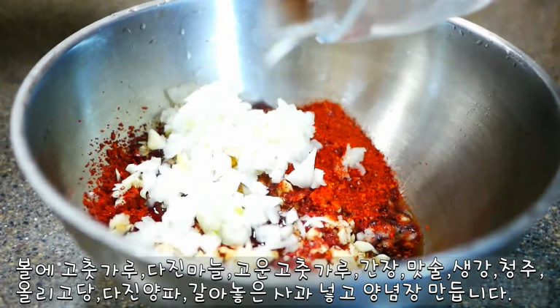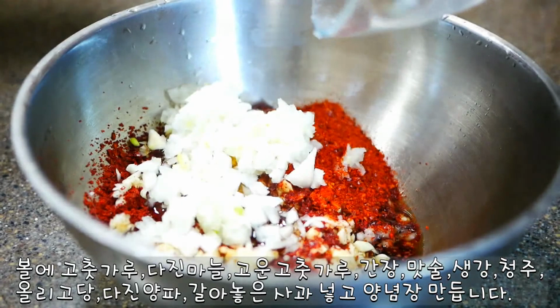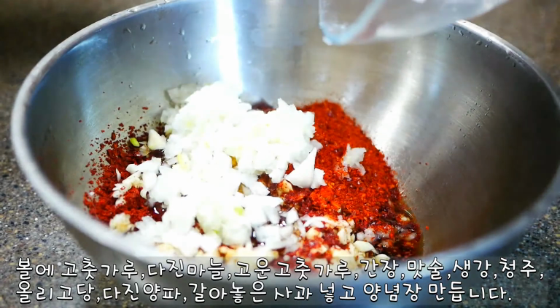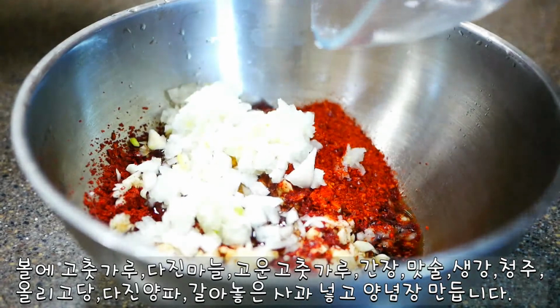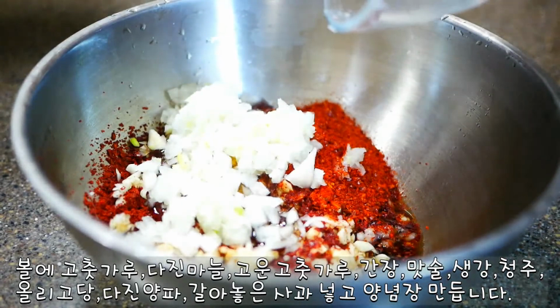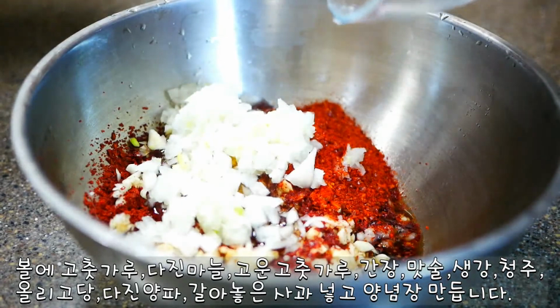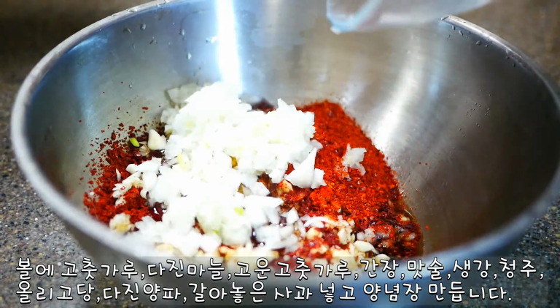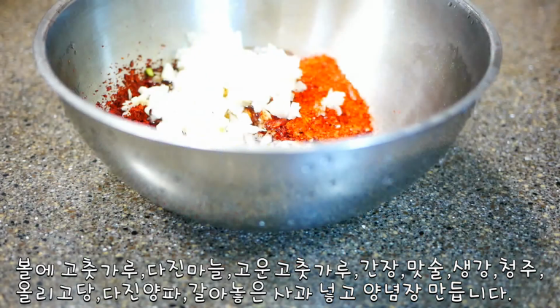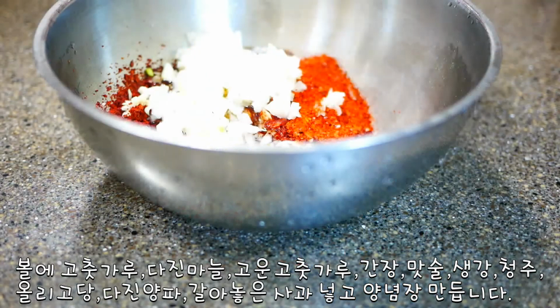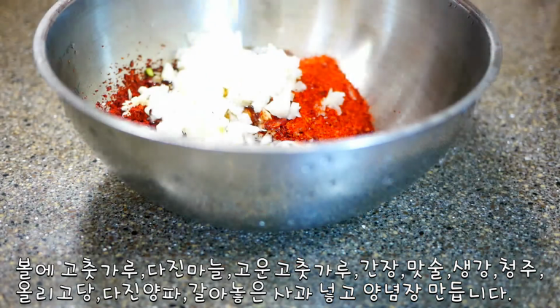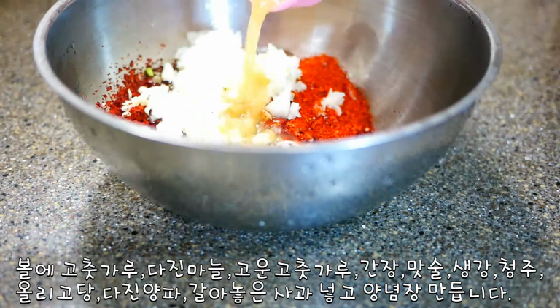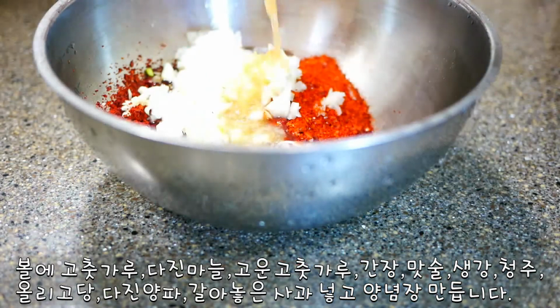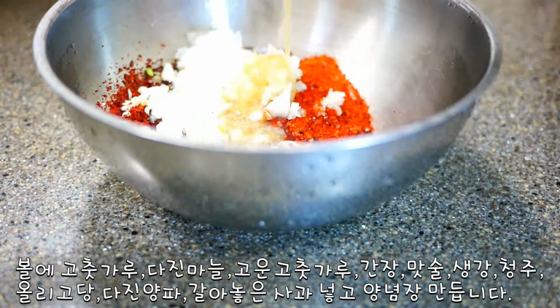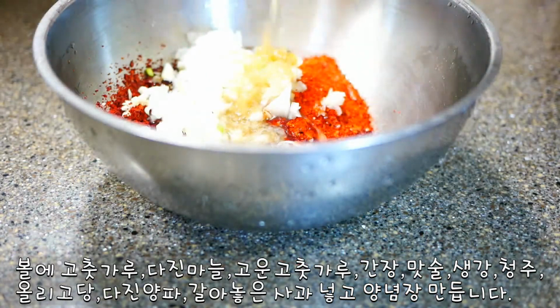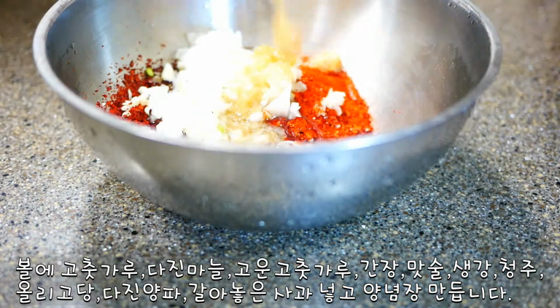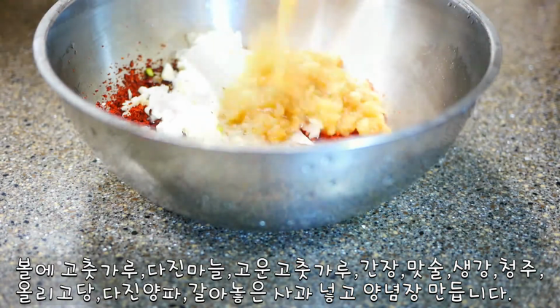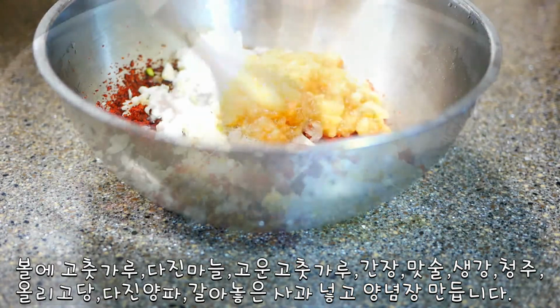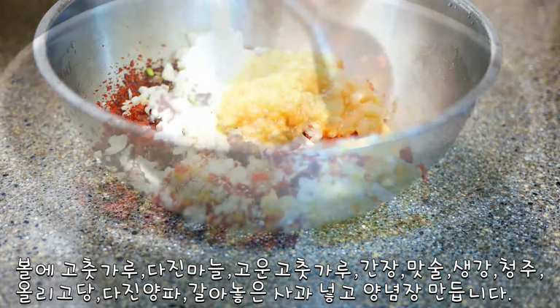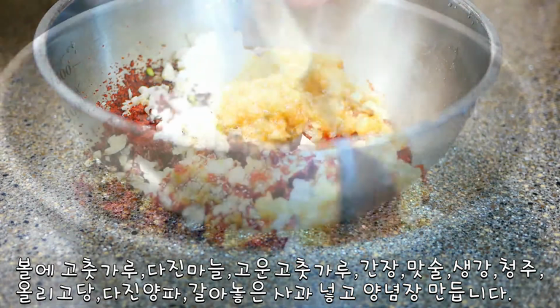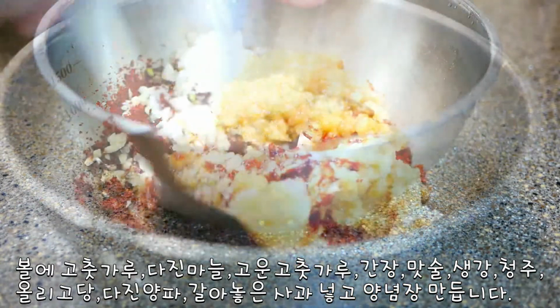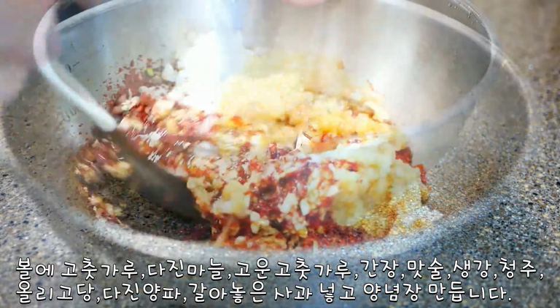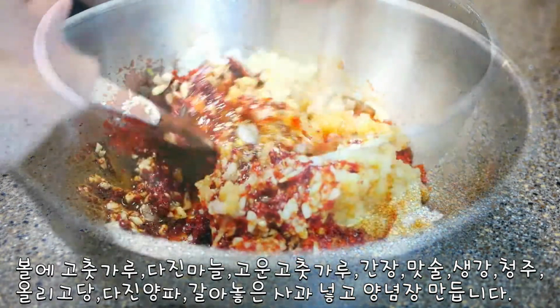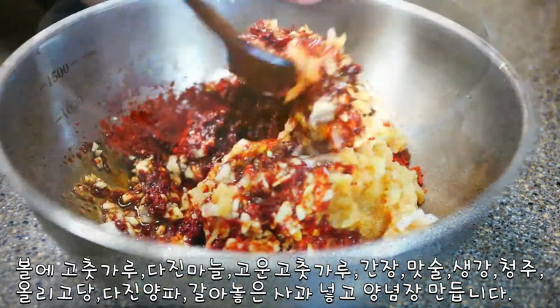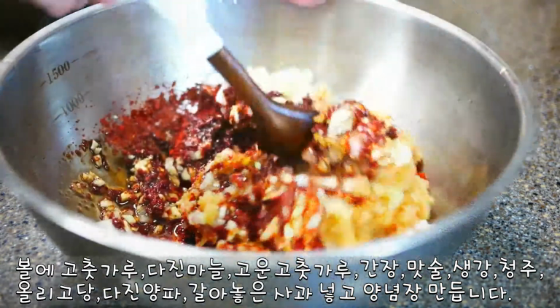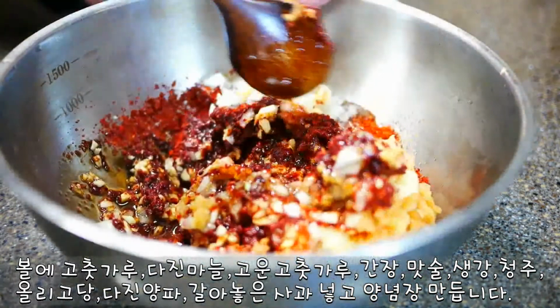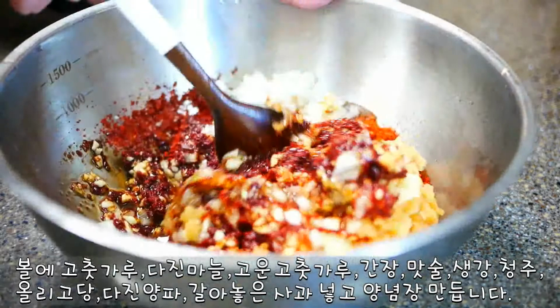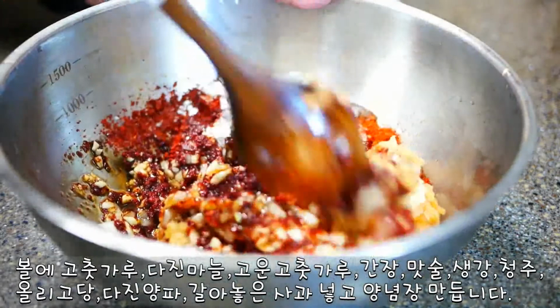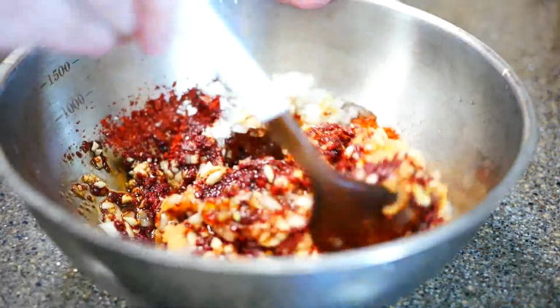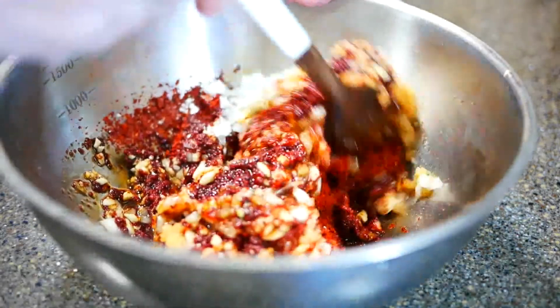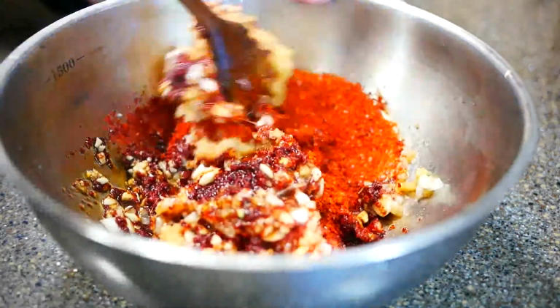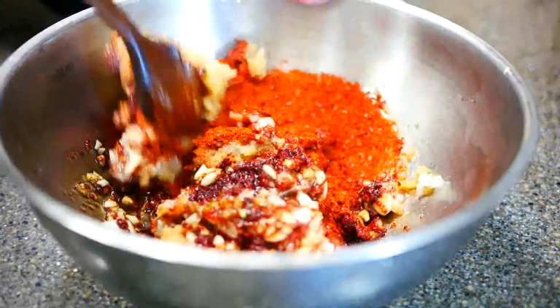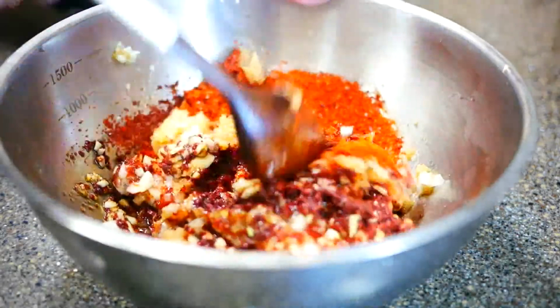手を入れて一緒に炒めます。真っ赤の砂糖を加えてよく混ぜます。The rice fan was grilled and ate it.